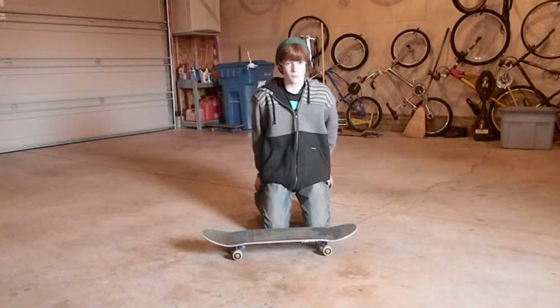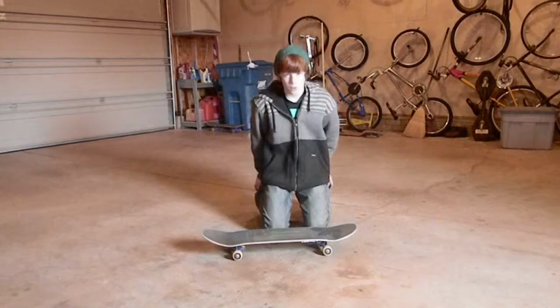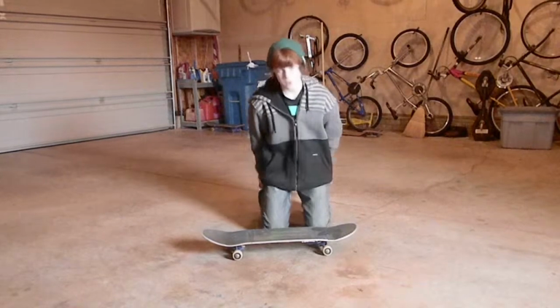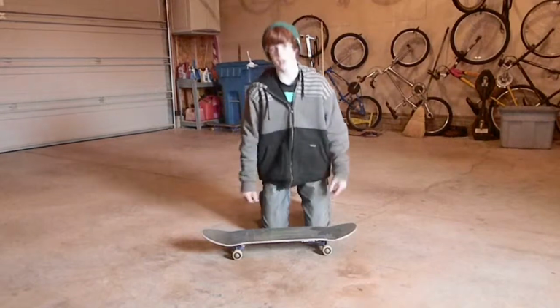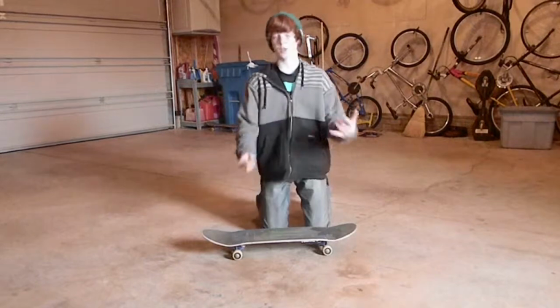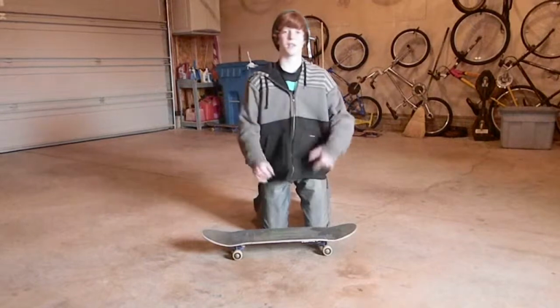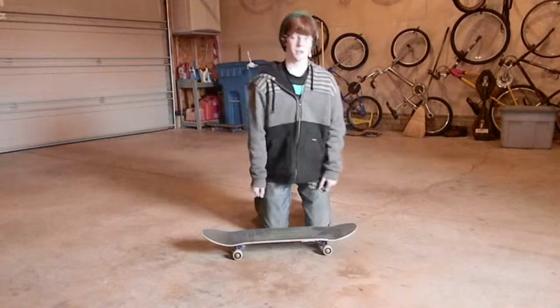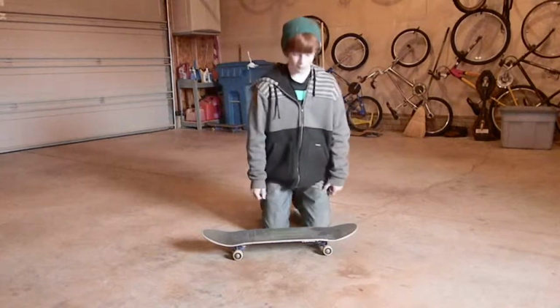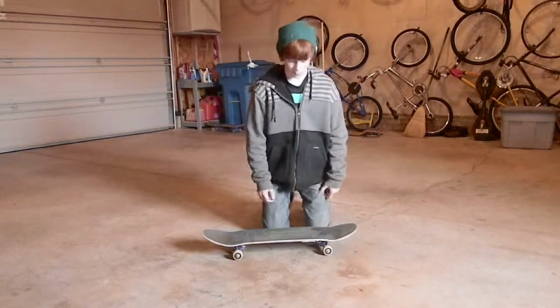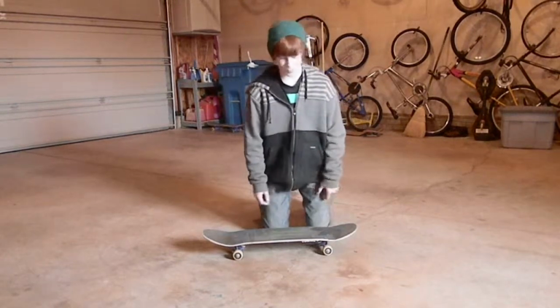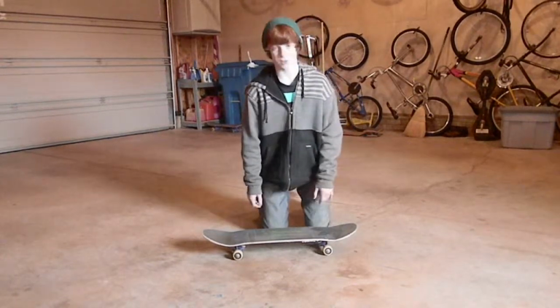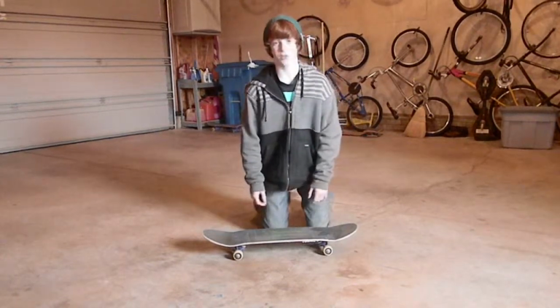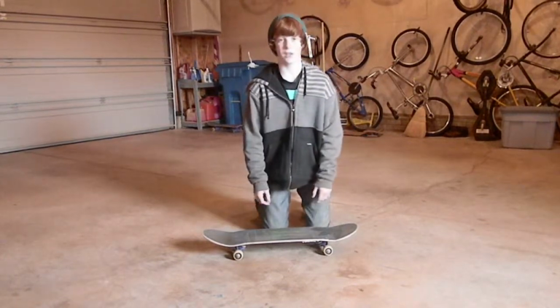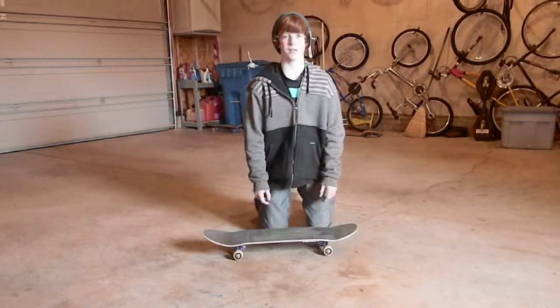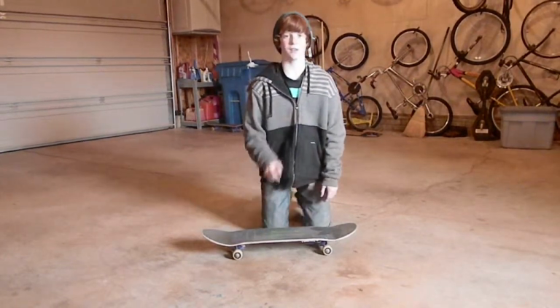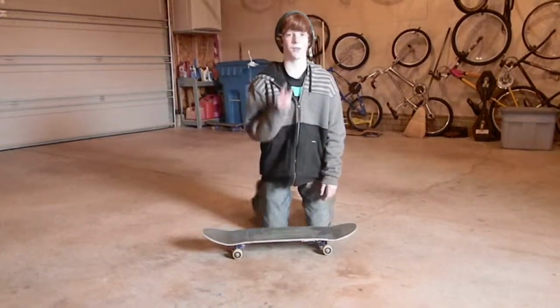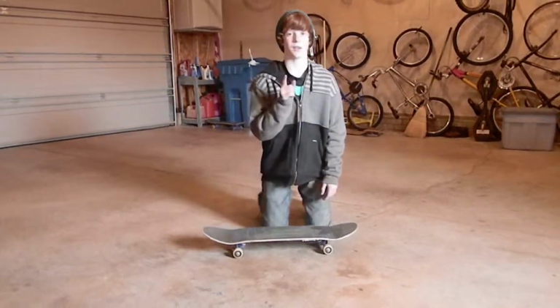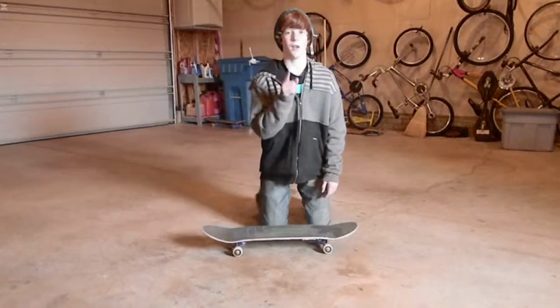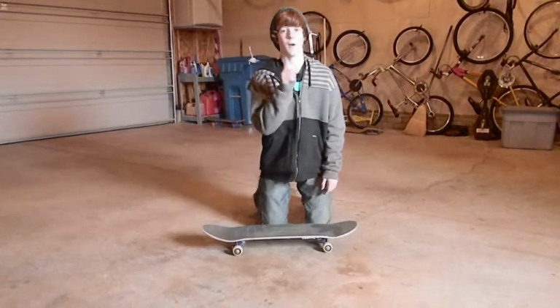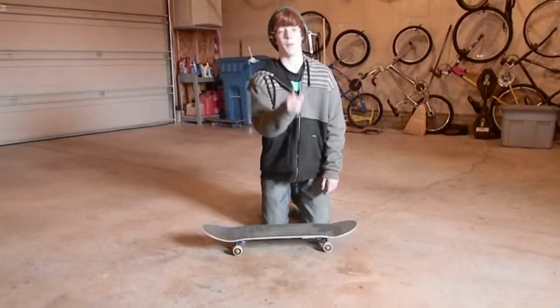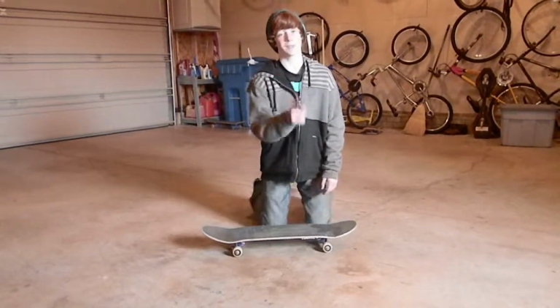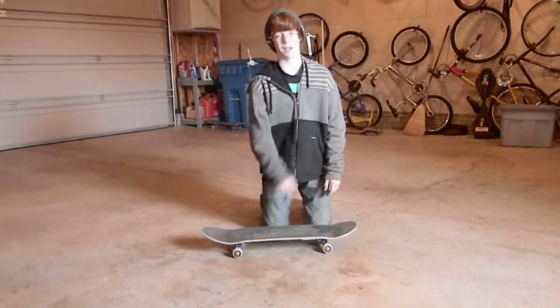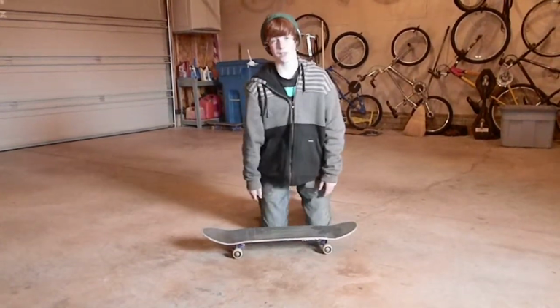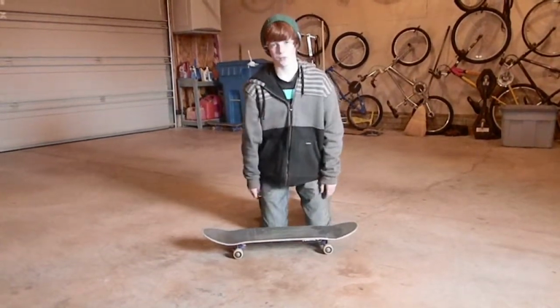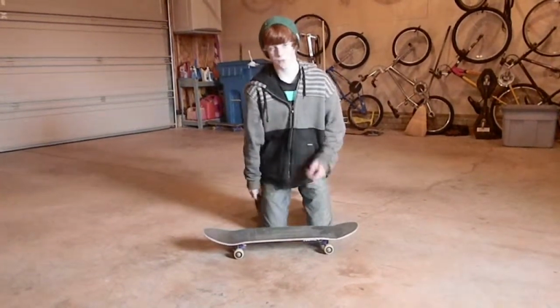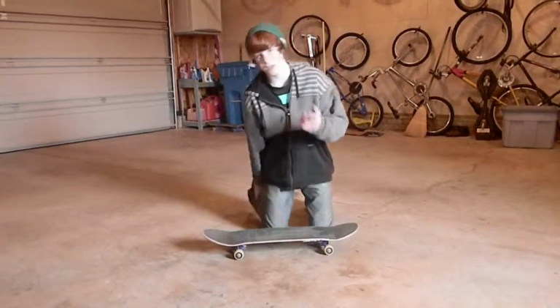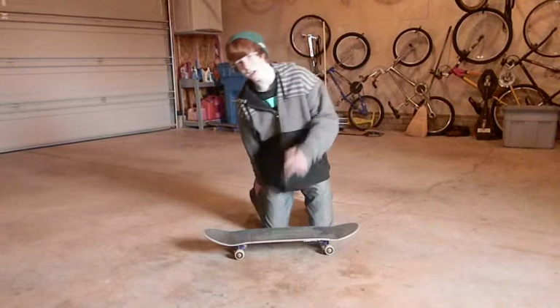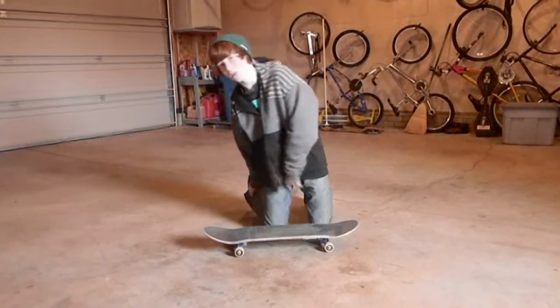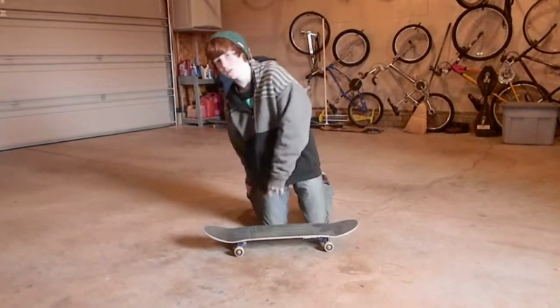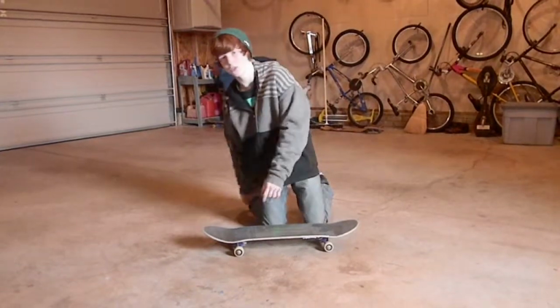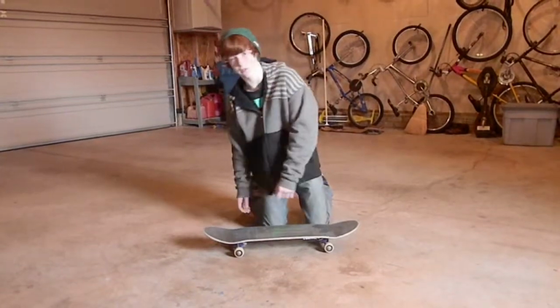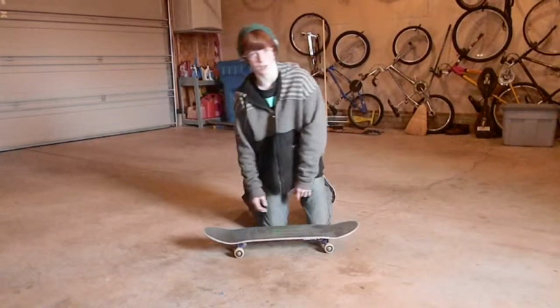Alright, this is Gabe Johnson 97 and I'm going to be teaching you guys how to do a backside fakie and regular shove it.